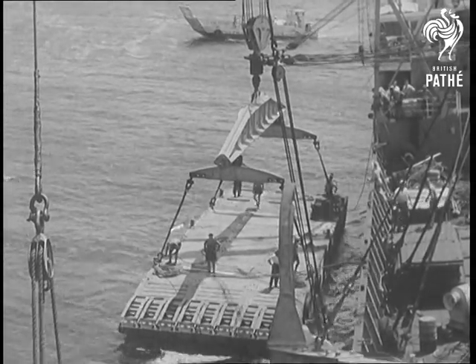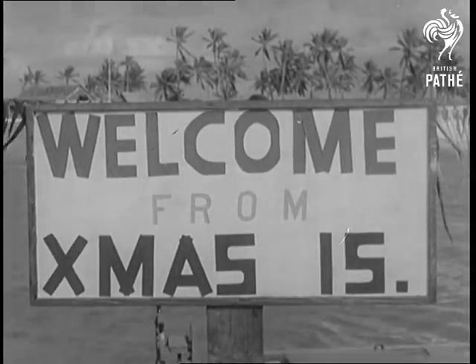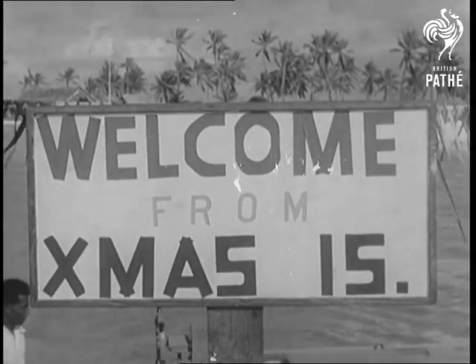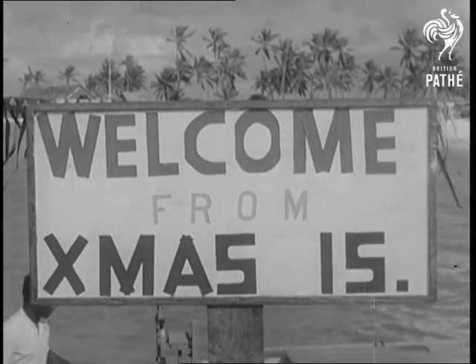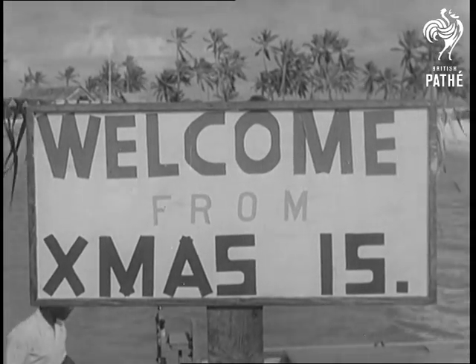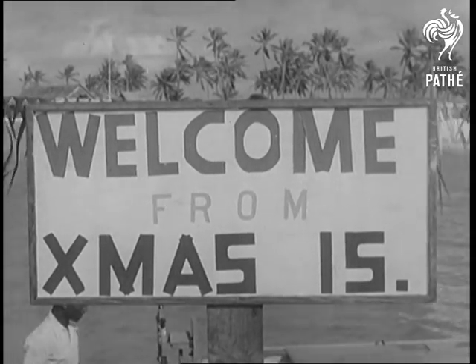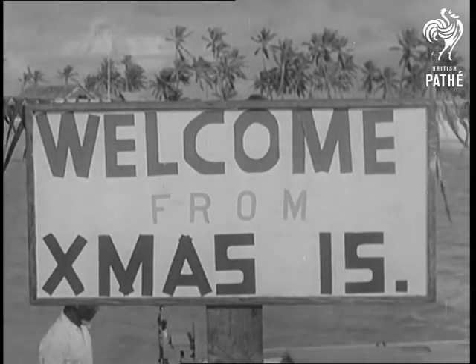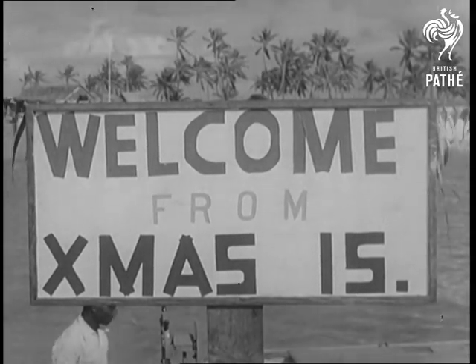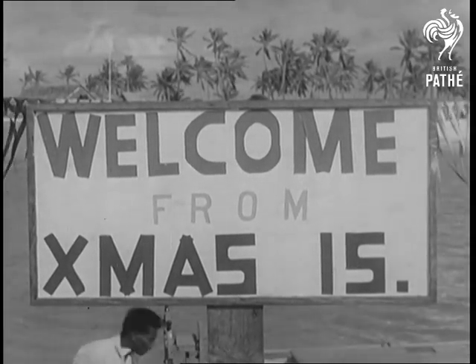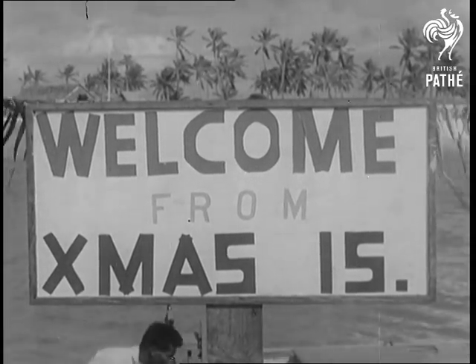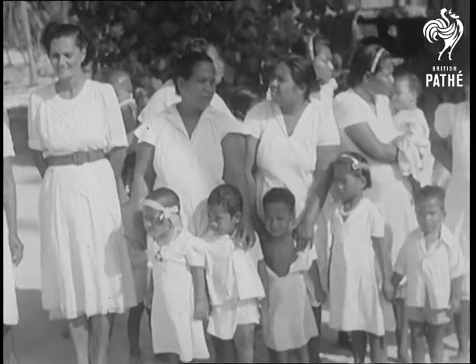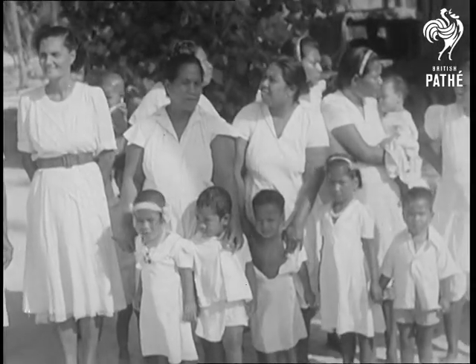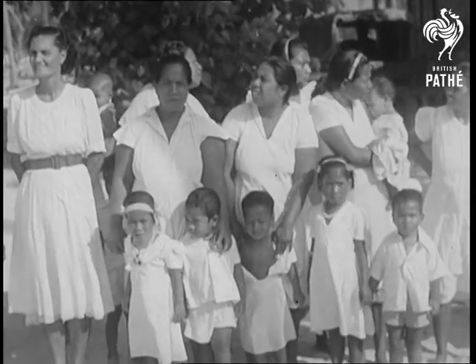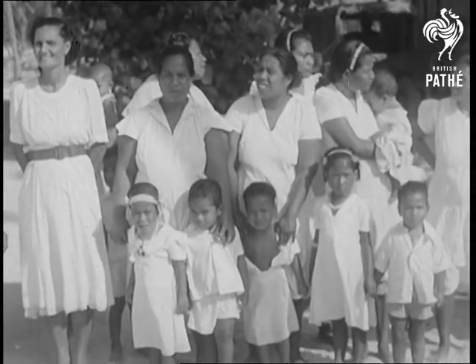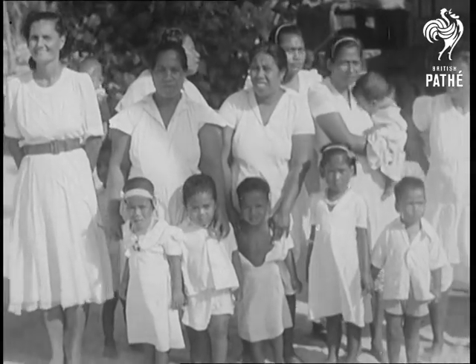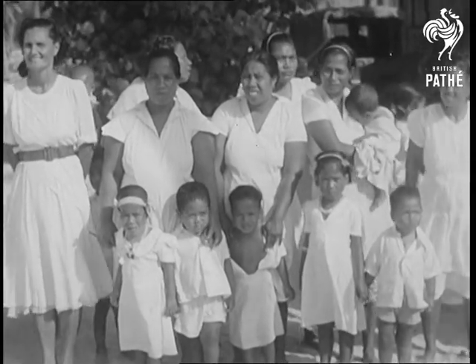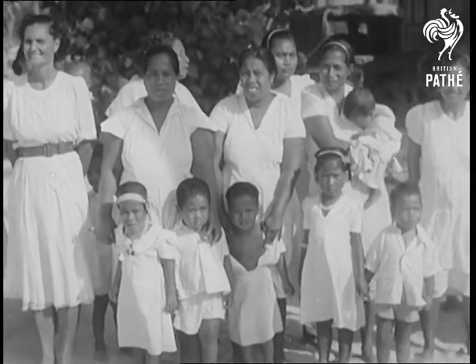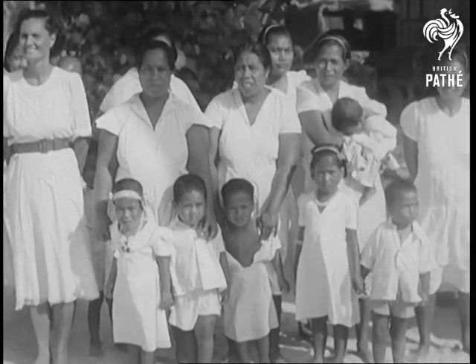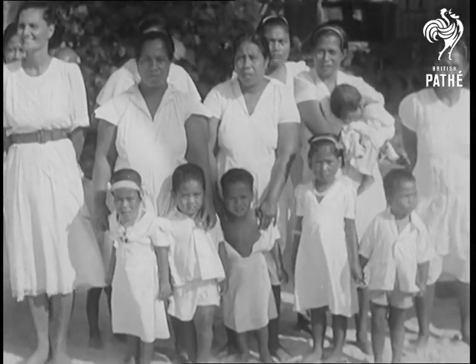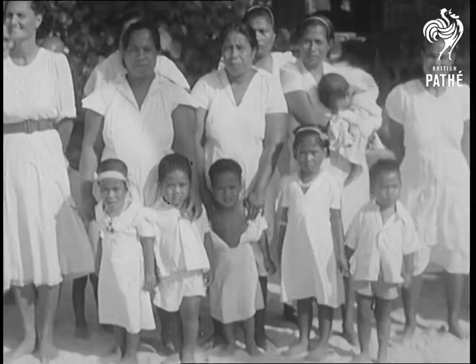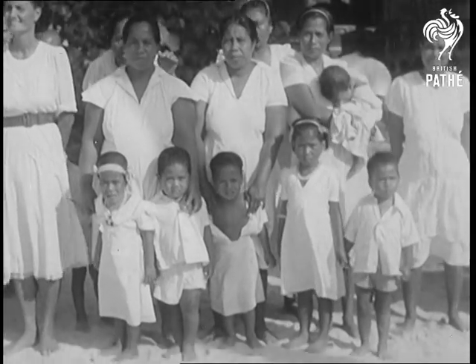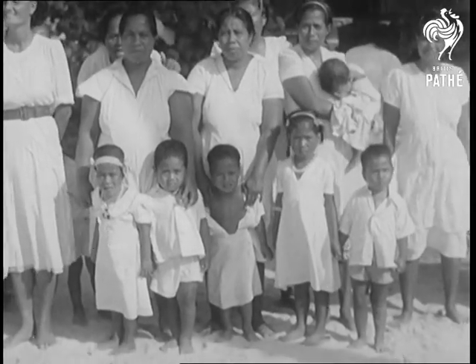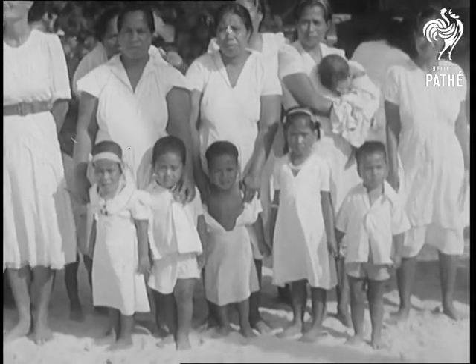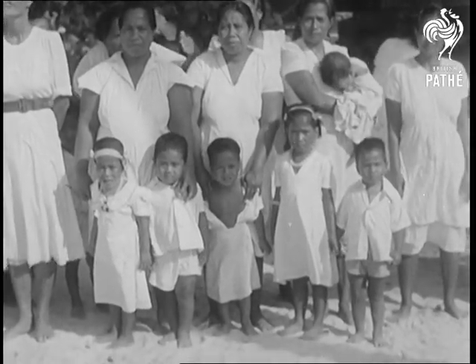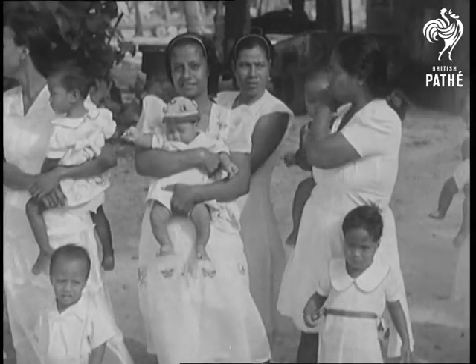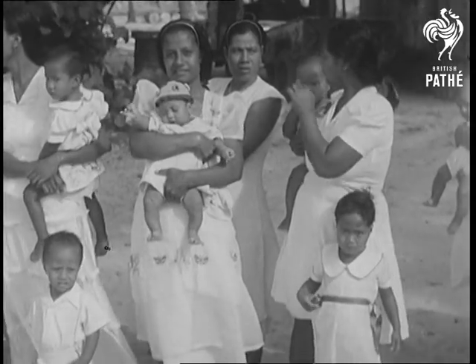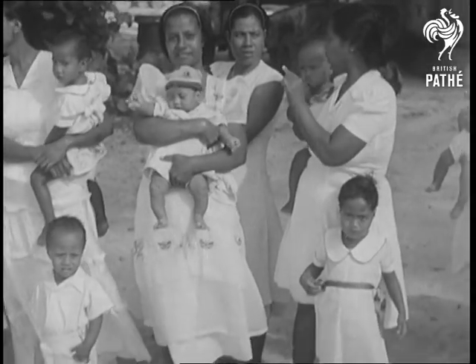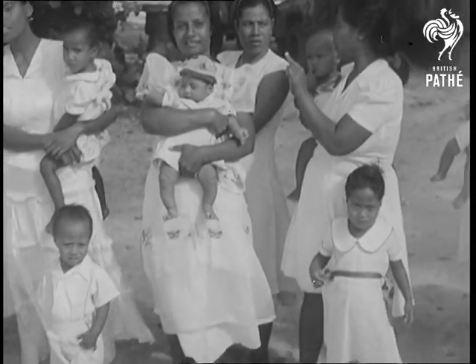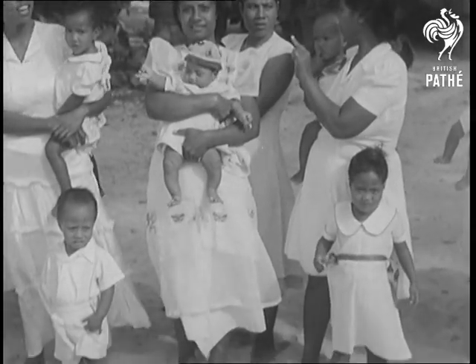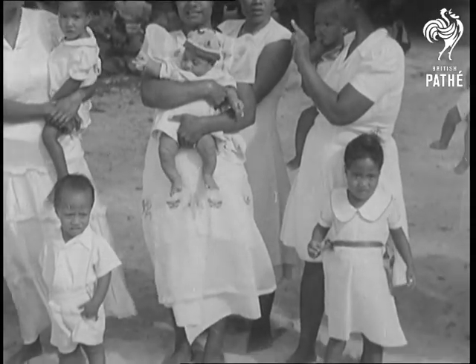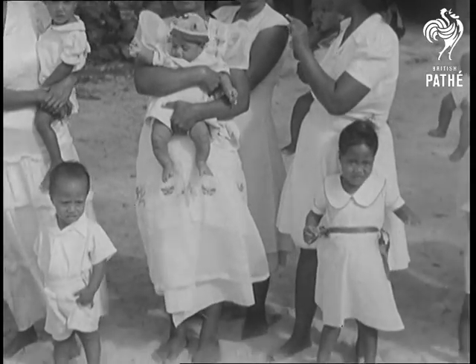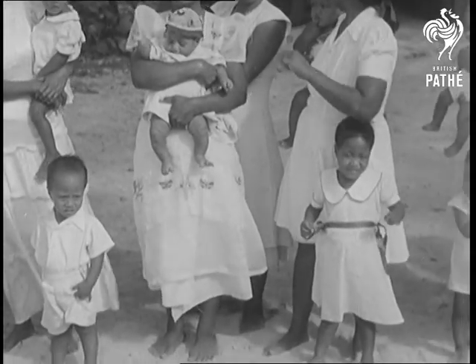Why is it called Christmas Island? Because it was on Christmas Eve that Captain Cook discovered it in 1777.